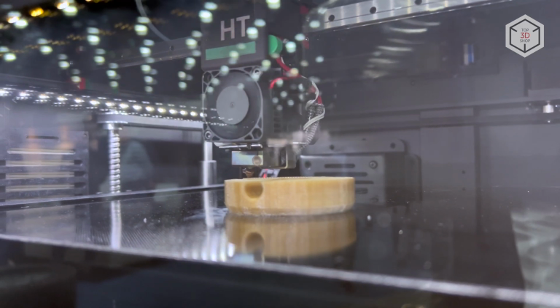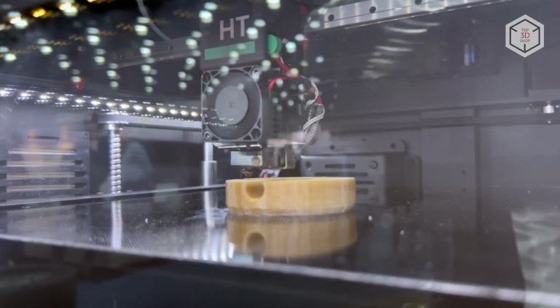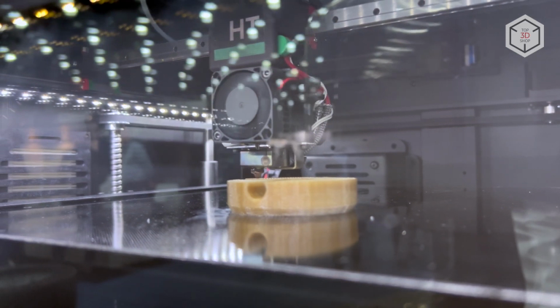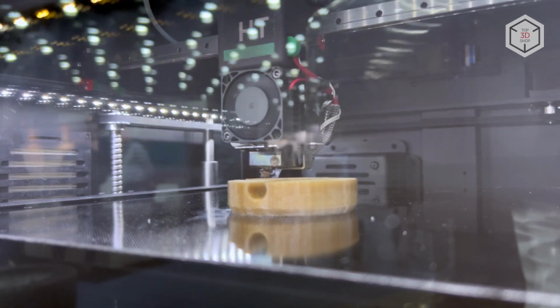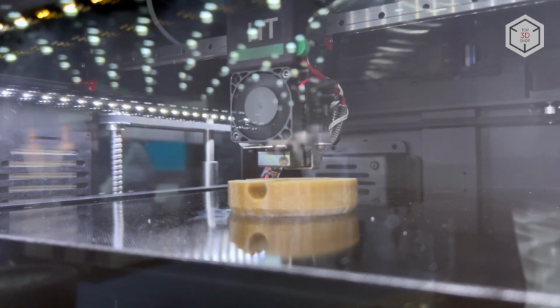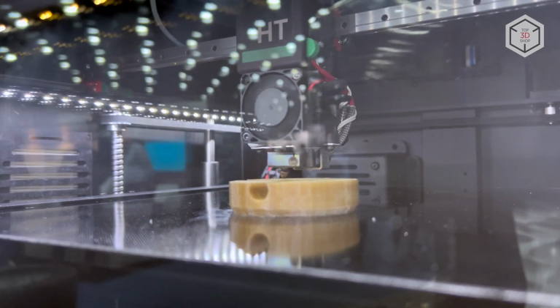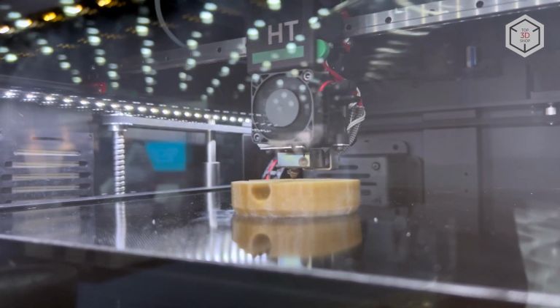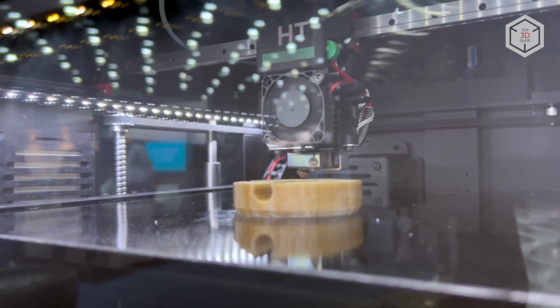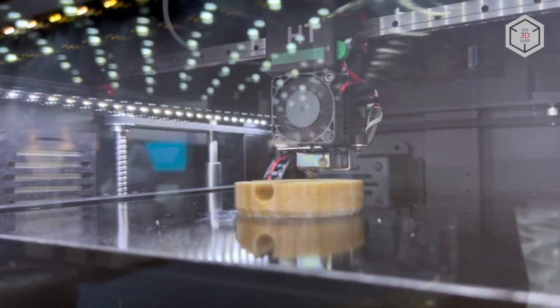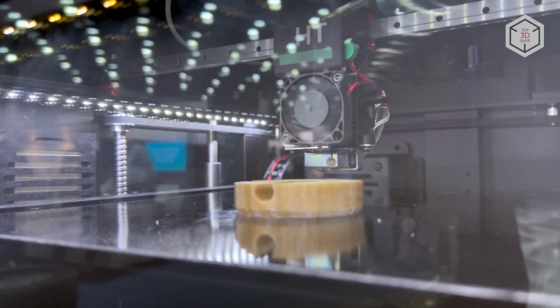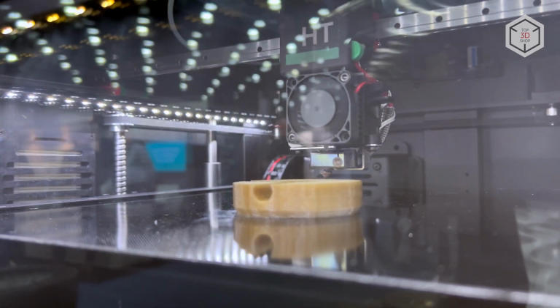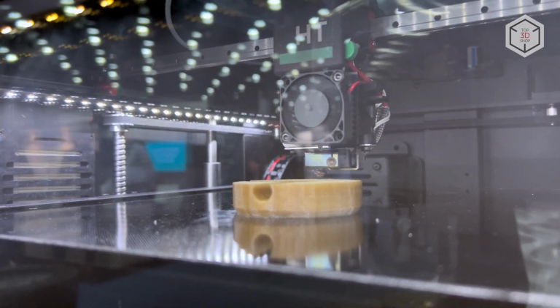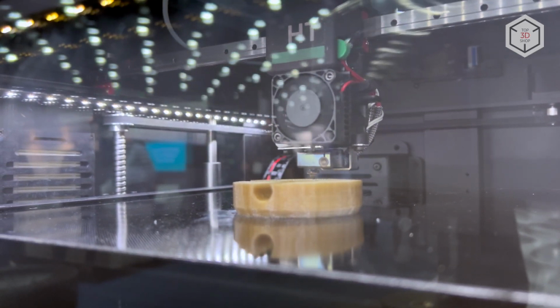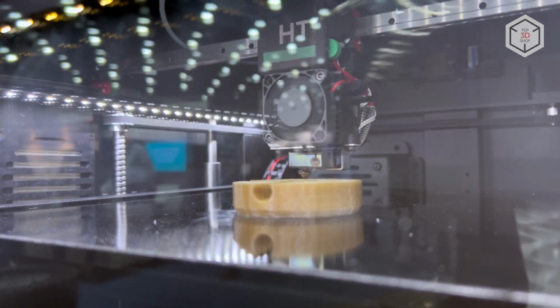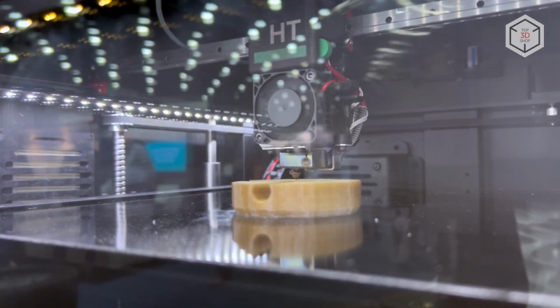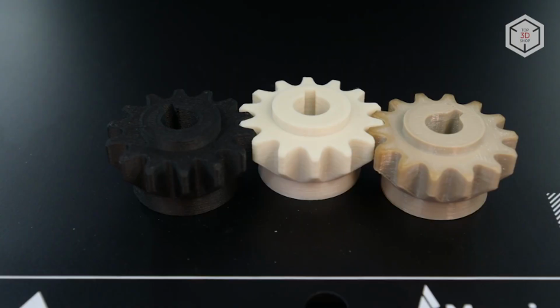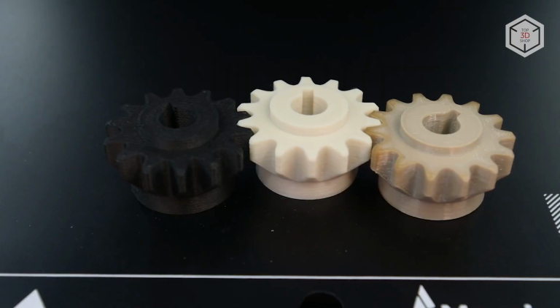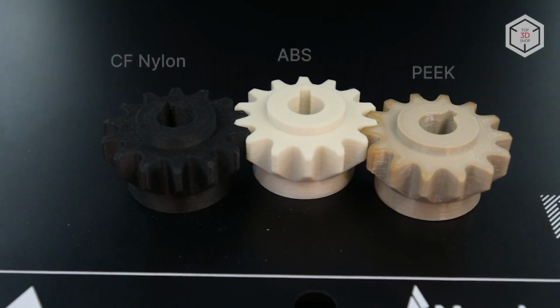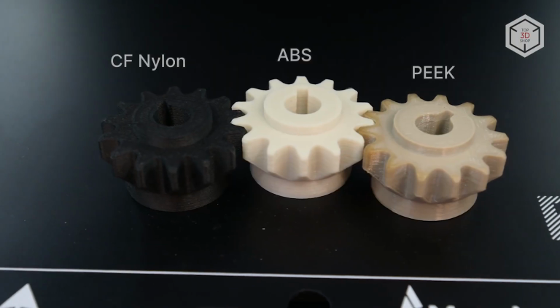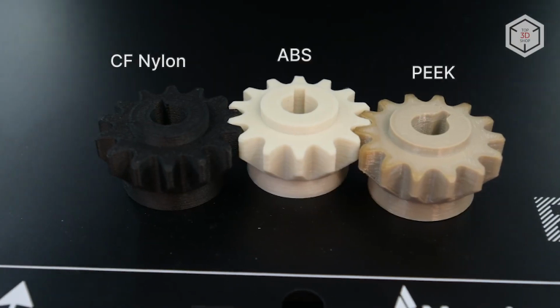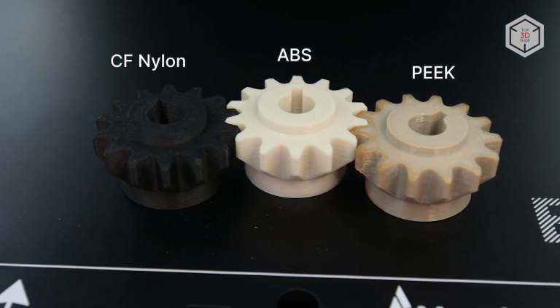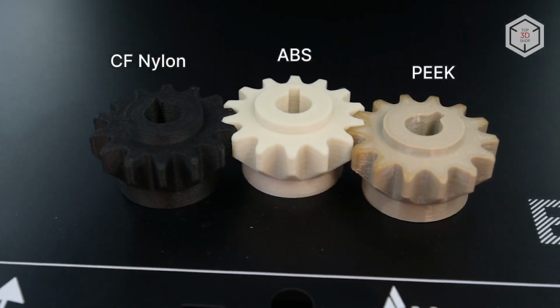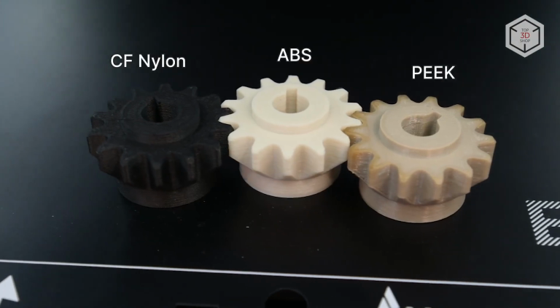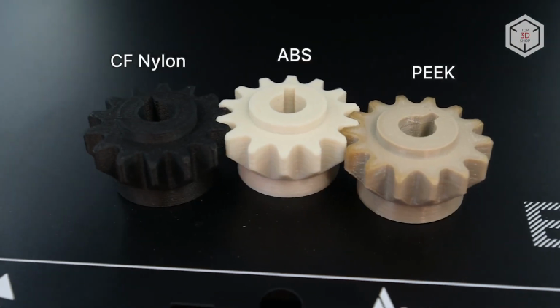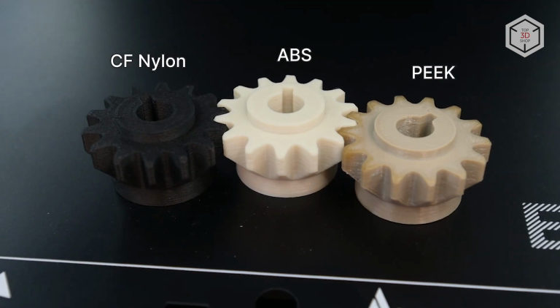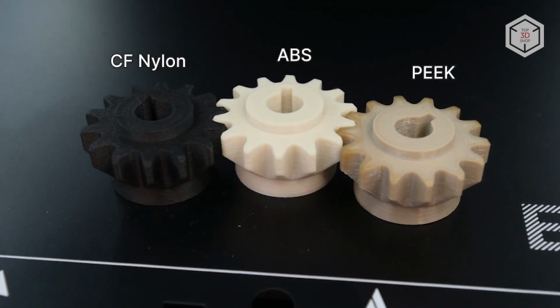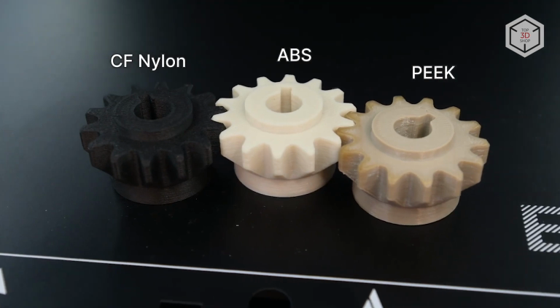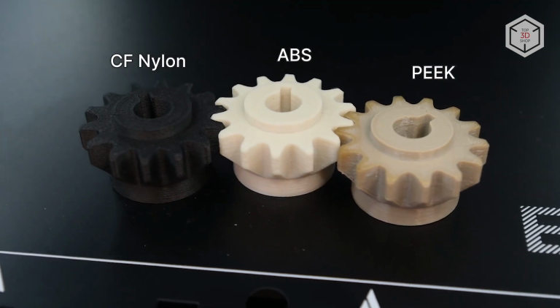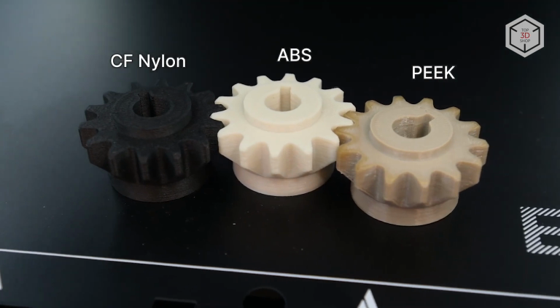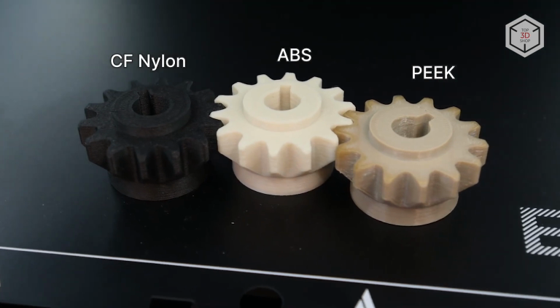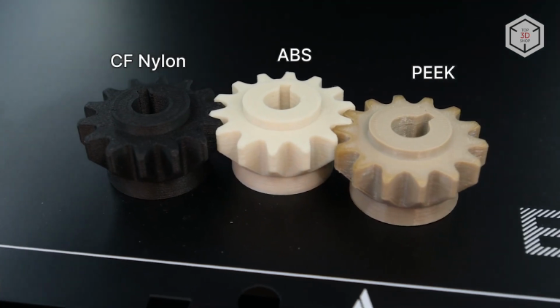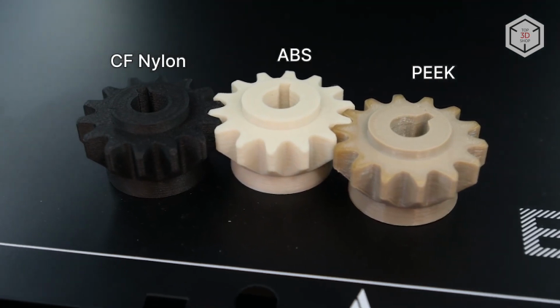The Element HT extruder is upgraded to process high-temperature materials such as PEEK, PEKK, Ultem, and others.